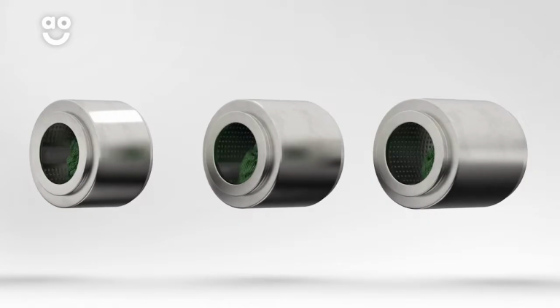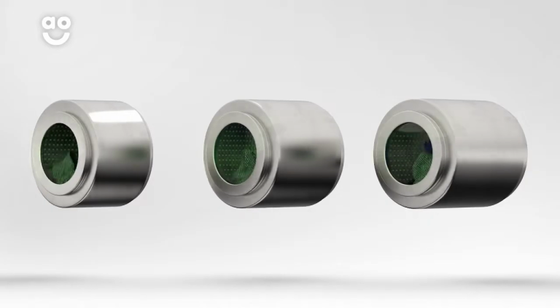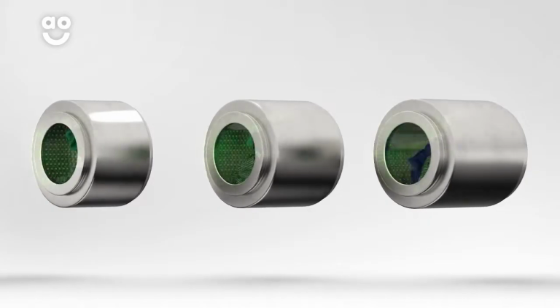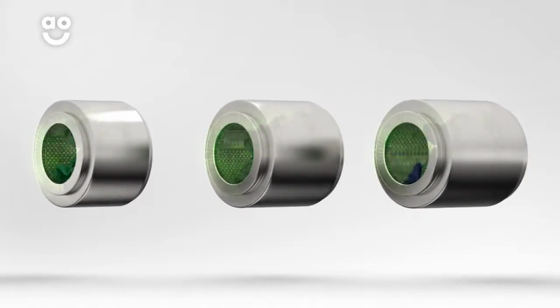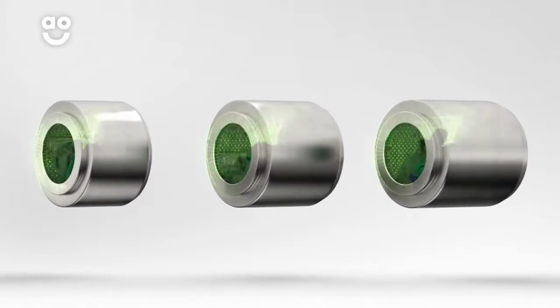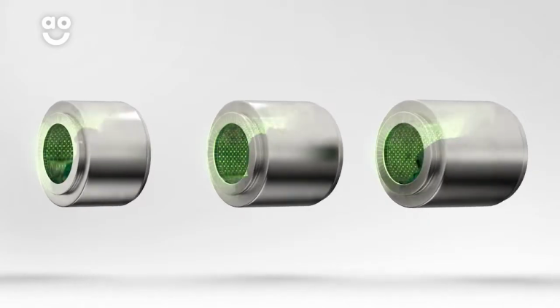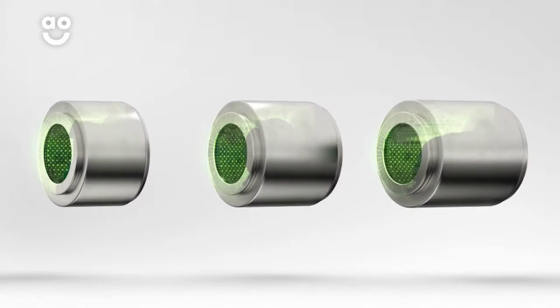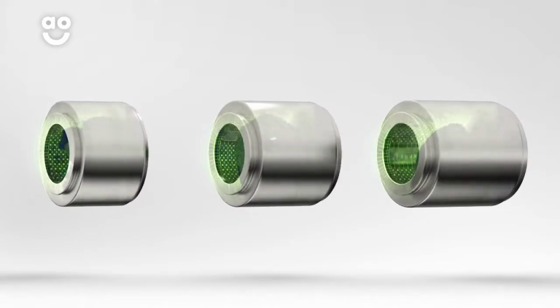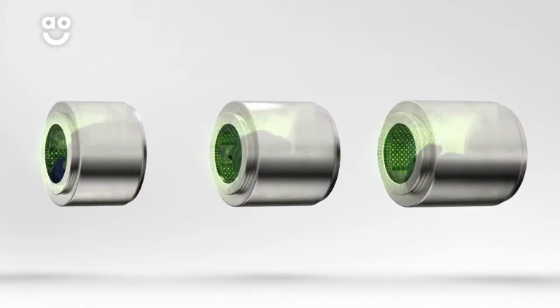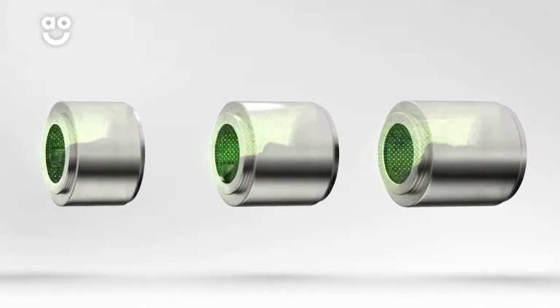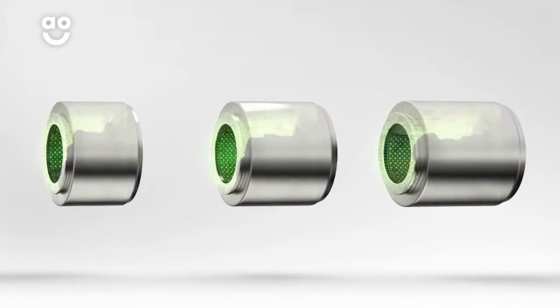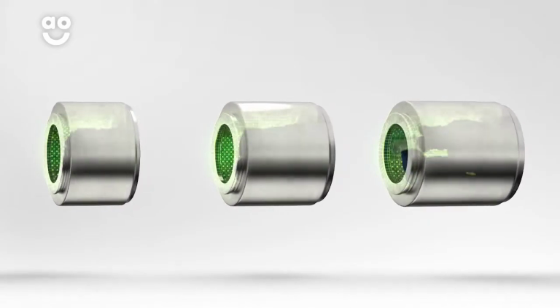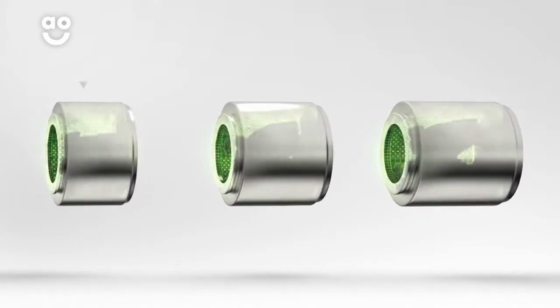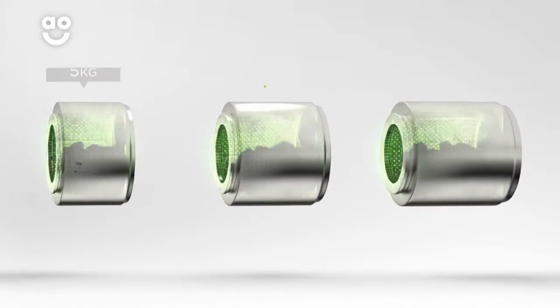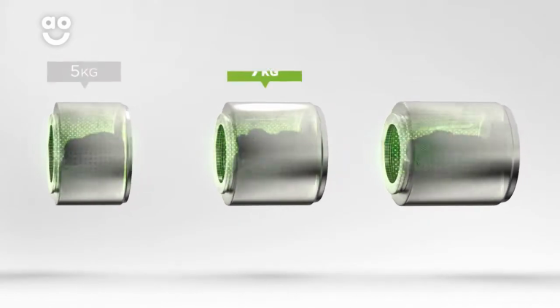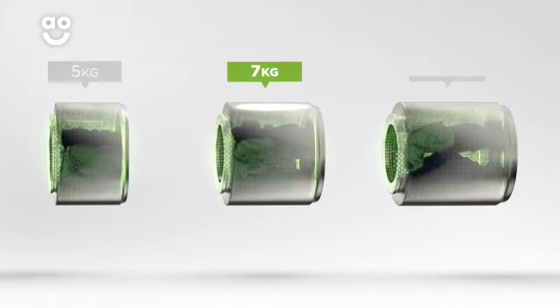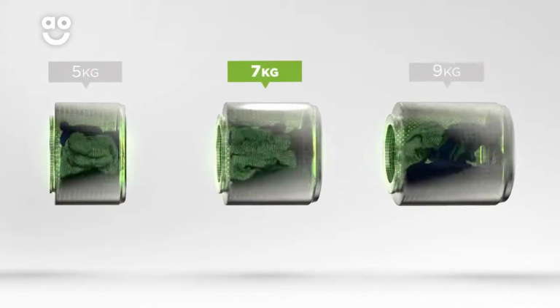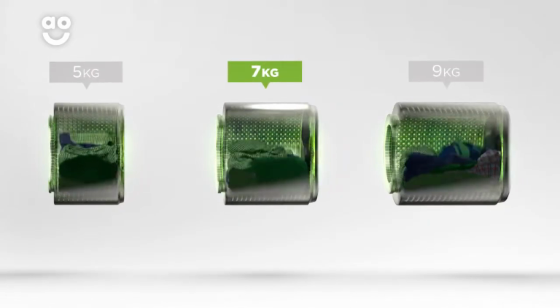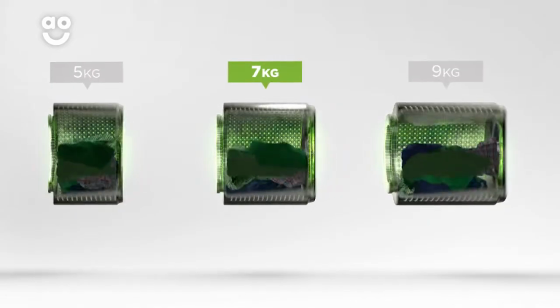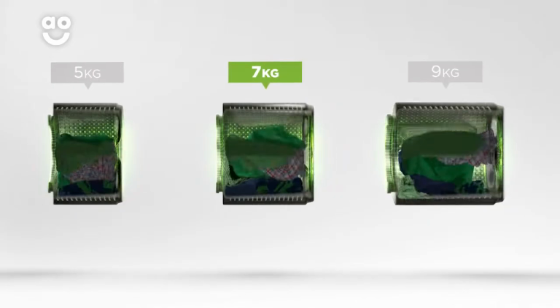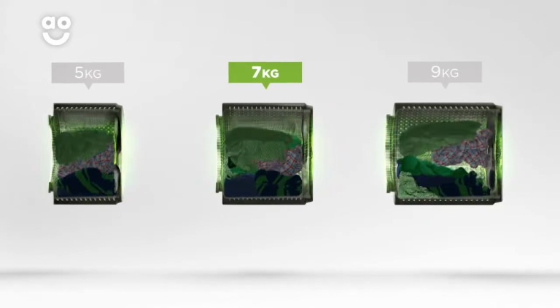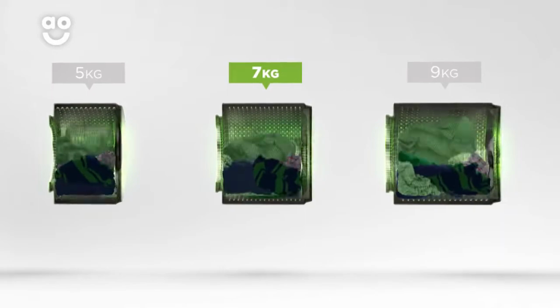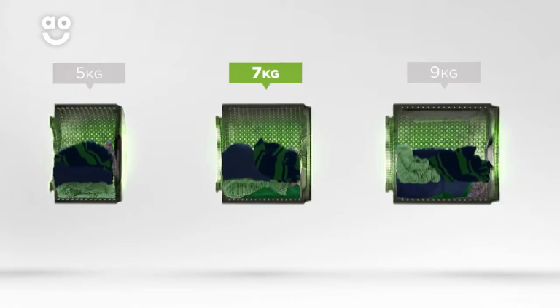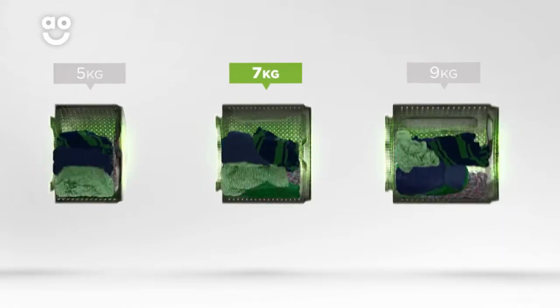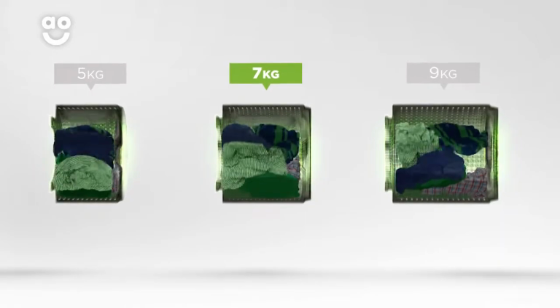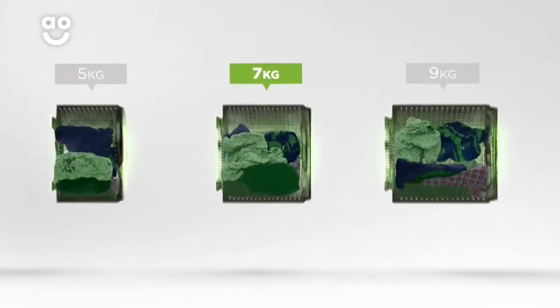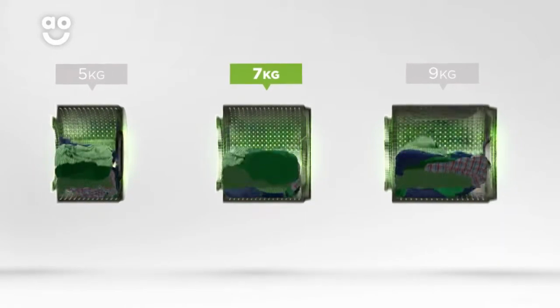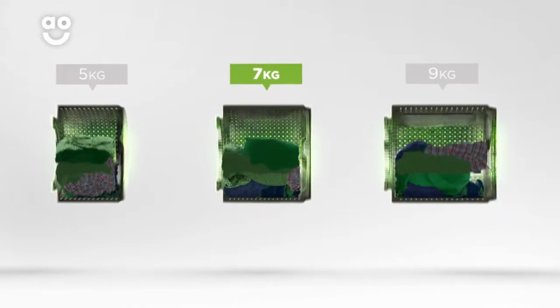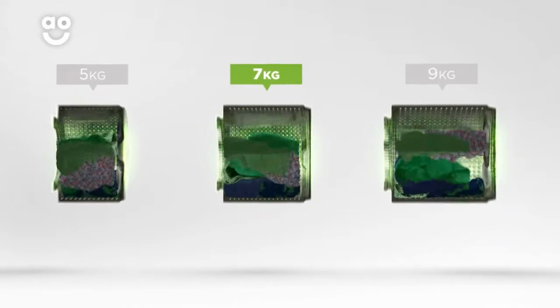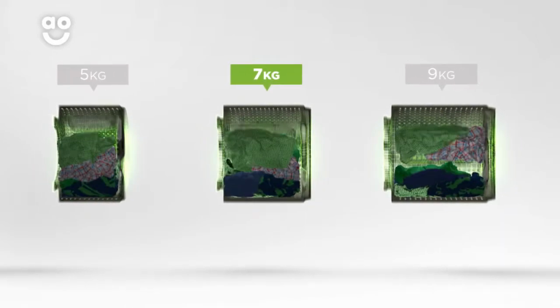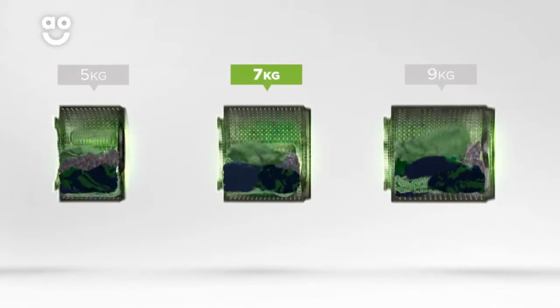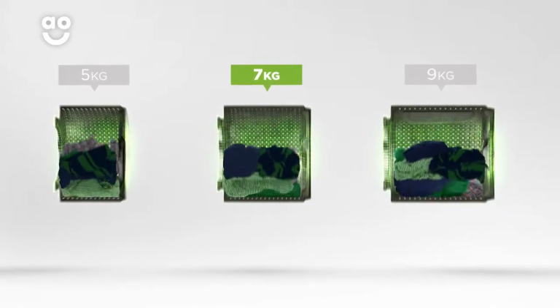We believe the bigger the drum the better, not only because of the extra capacity, but also because your clothes have more room to tumble for a better clean.